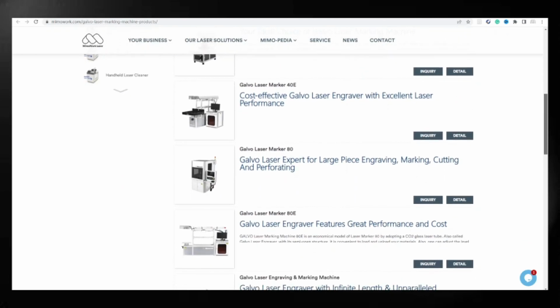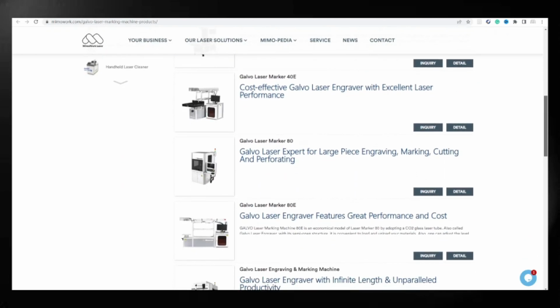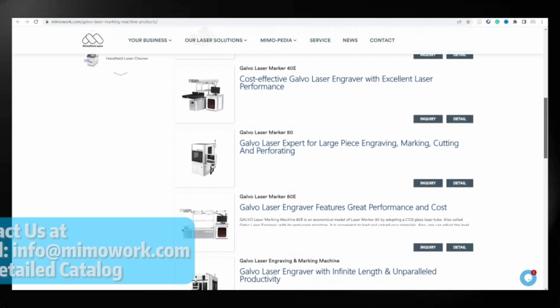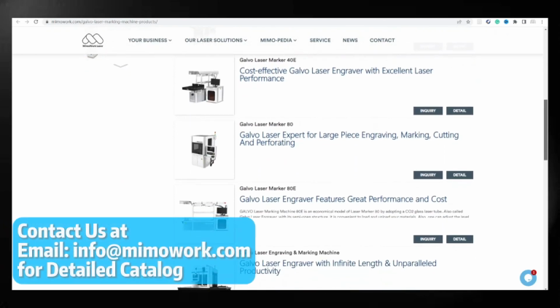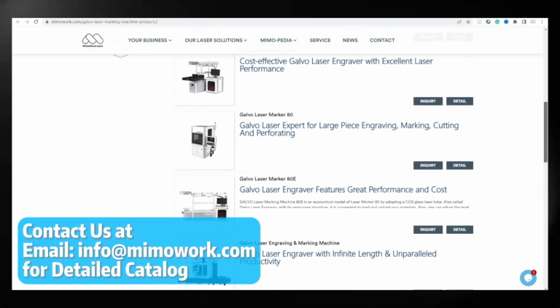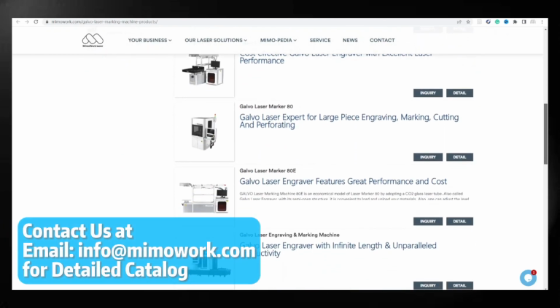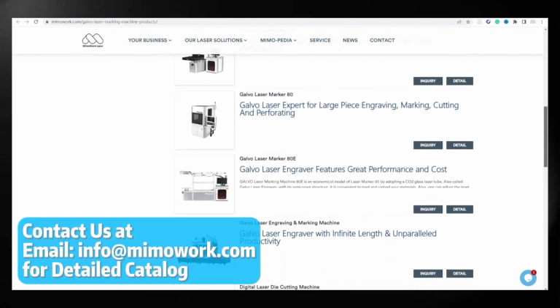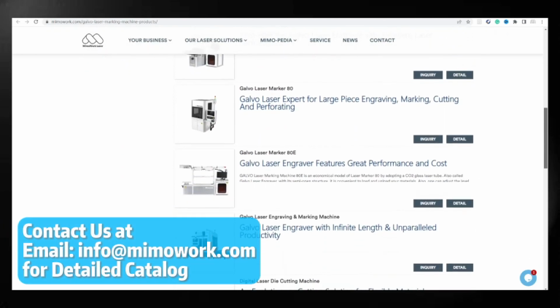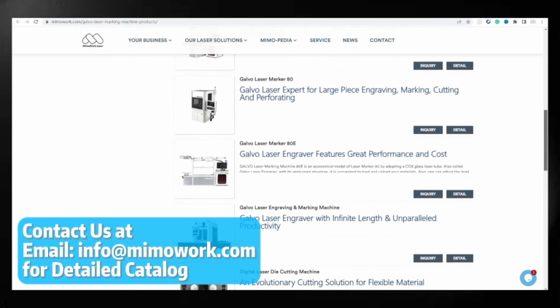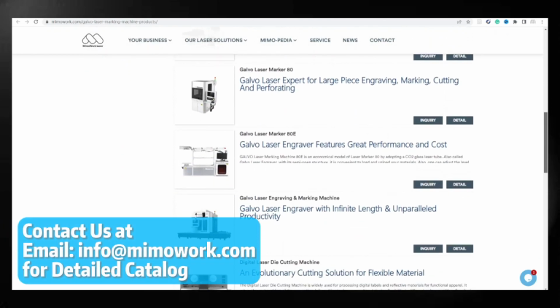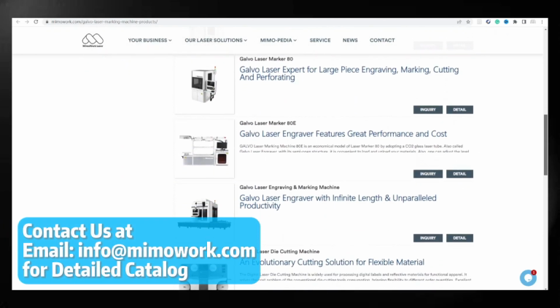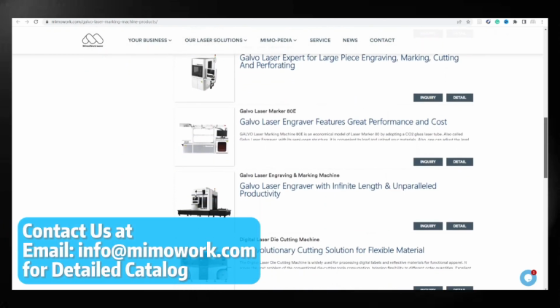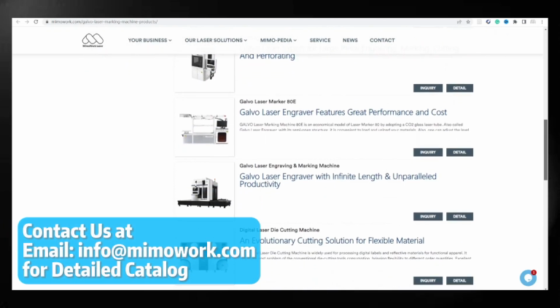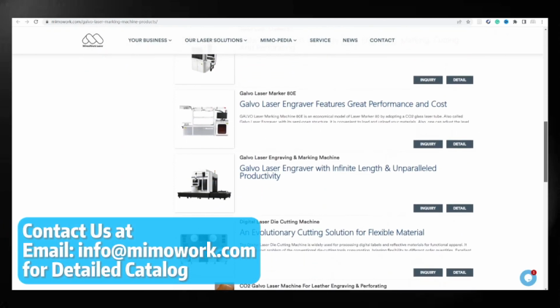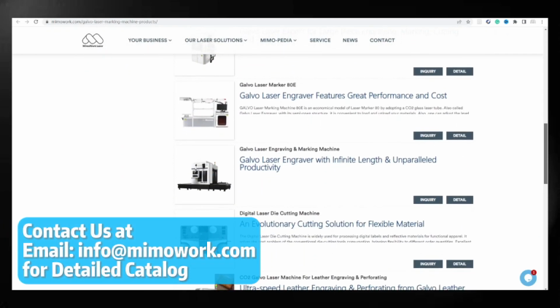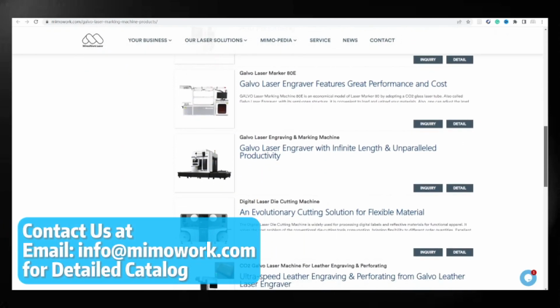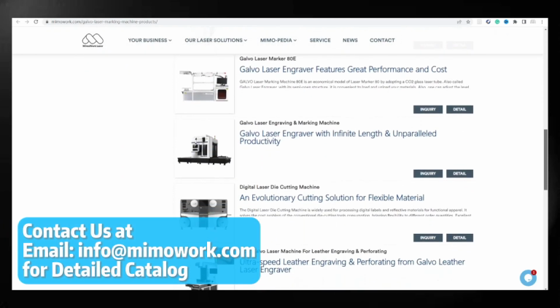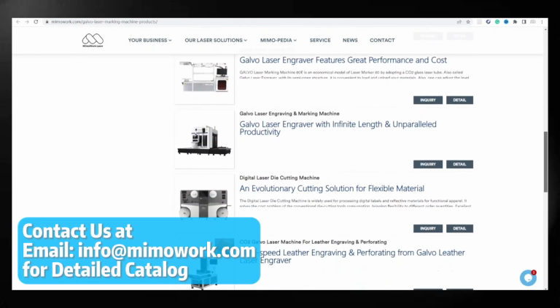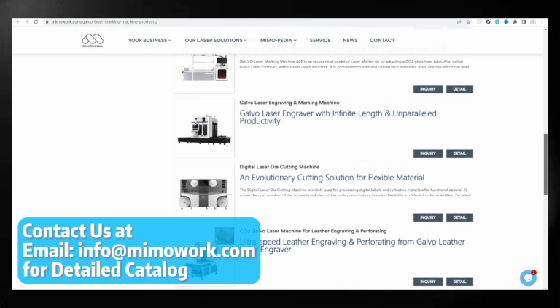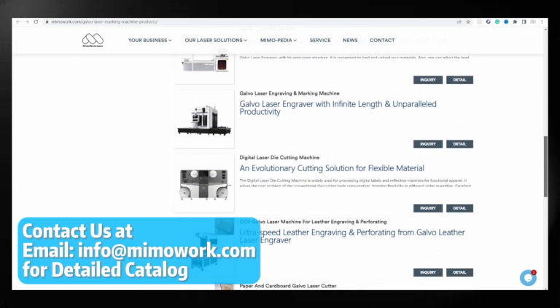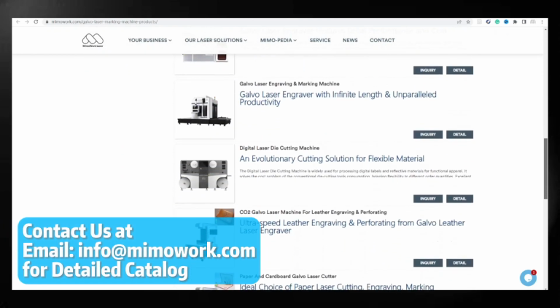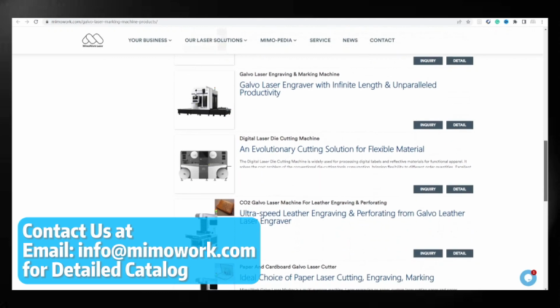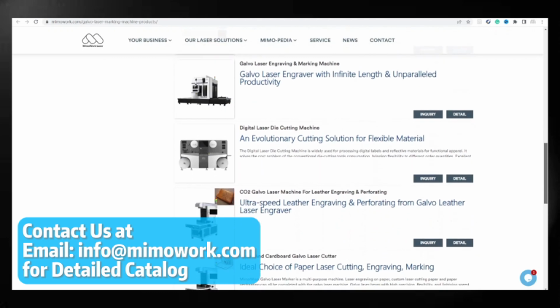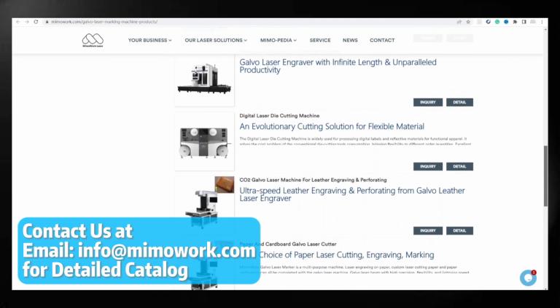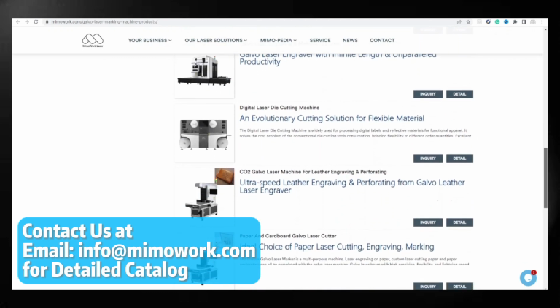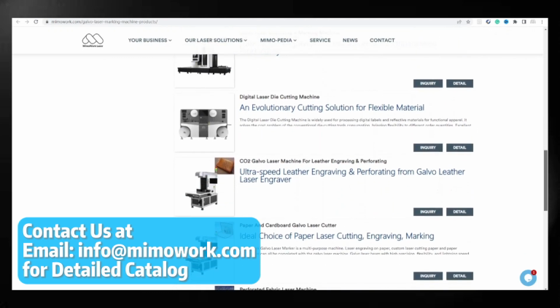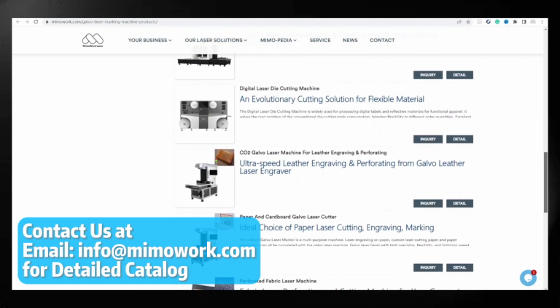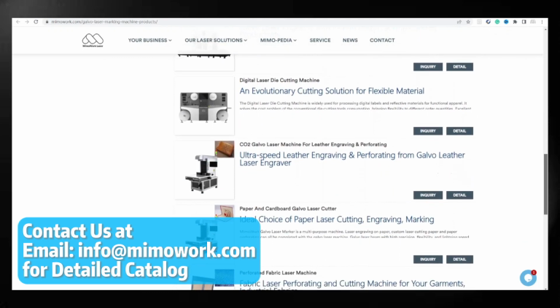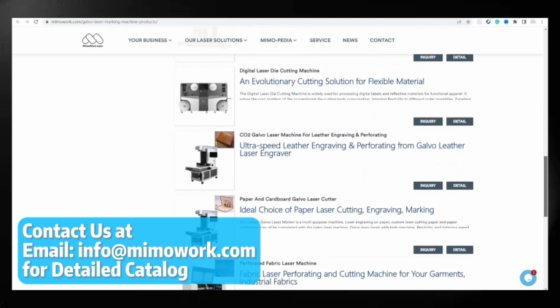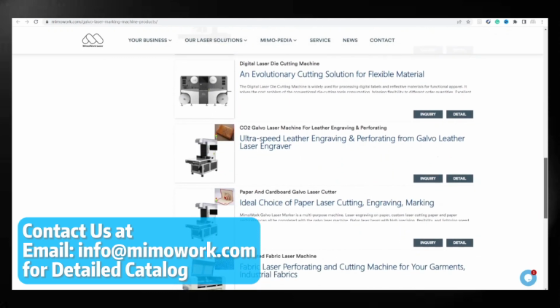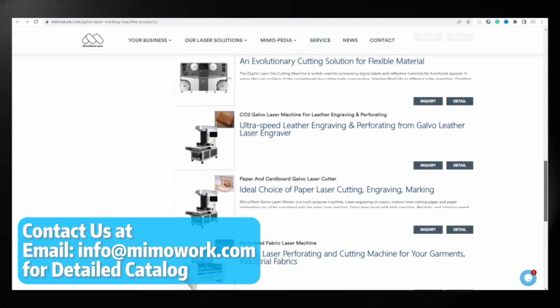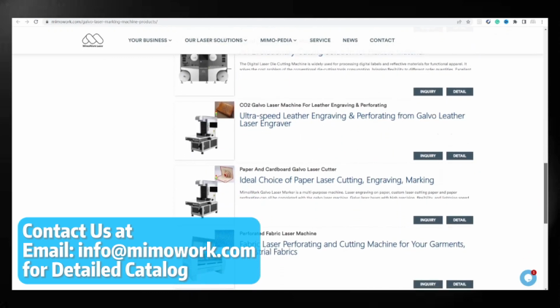If you have any questions, don't hesitate to ask us for recommendations or conduct material-specific tests.